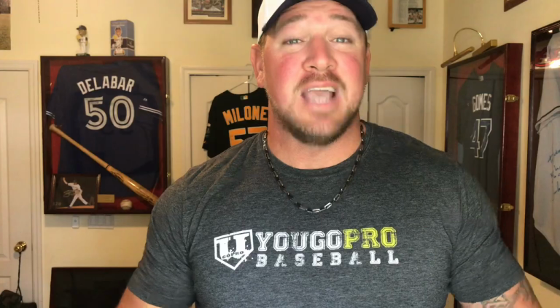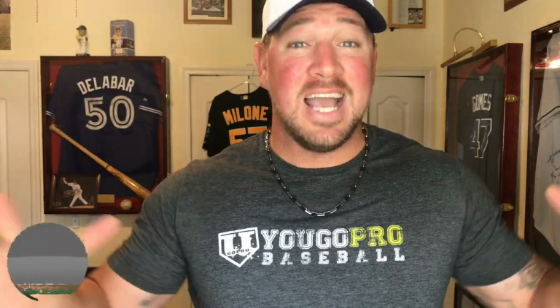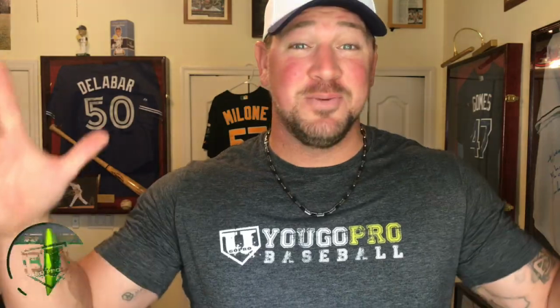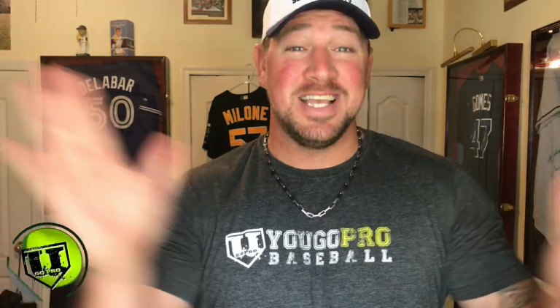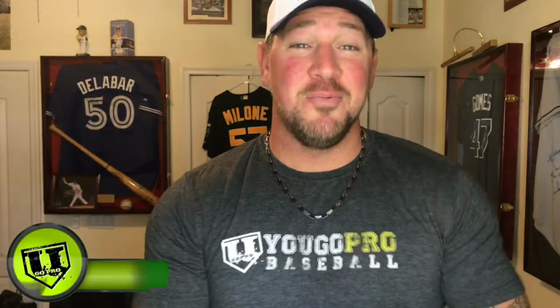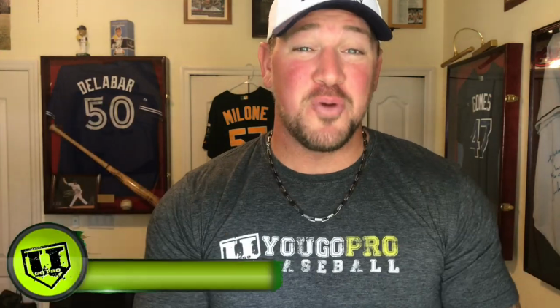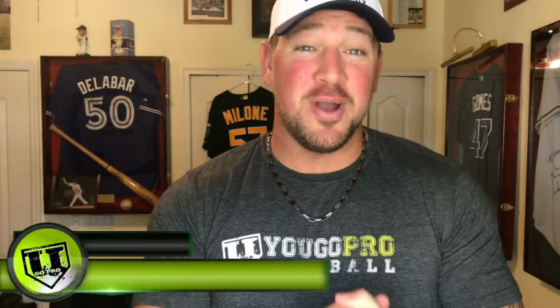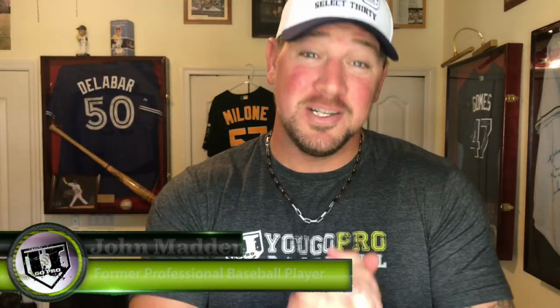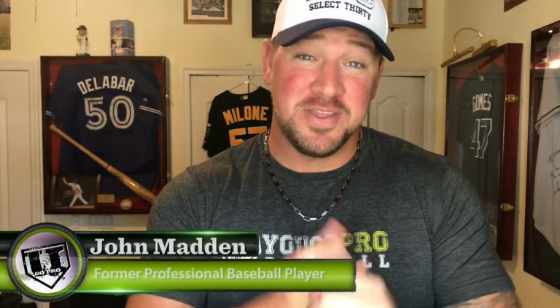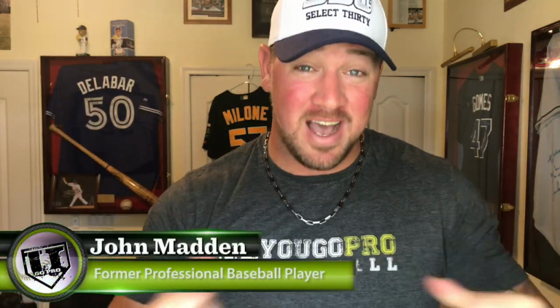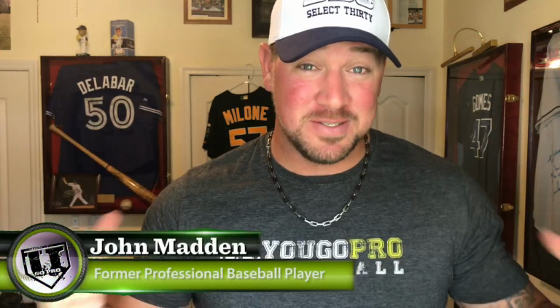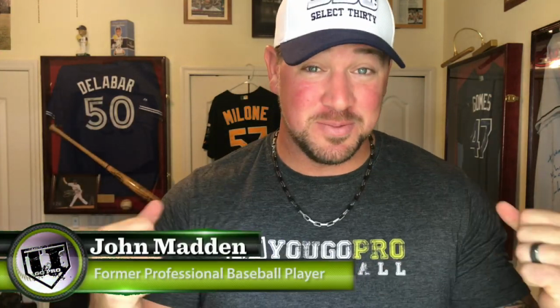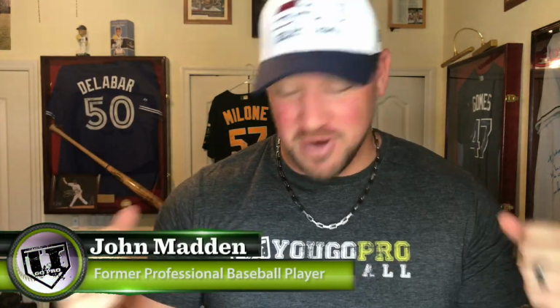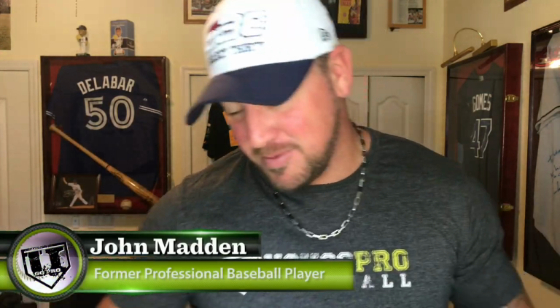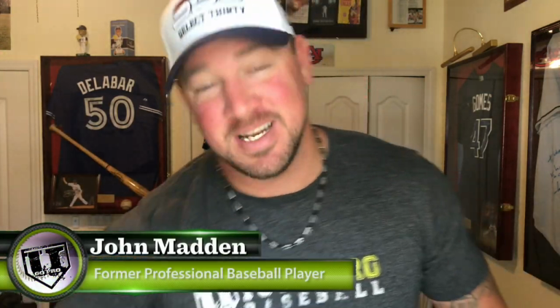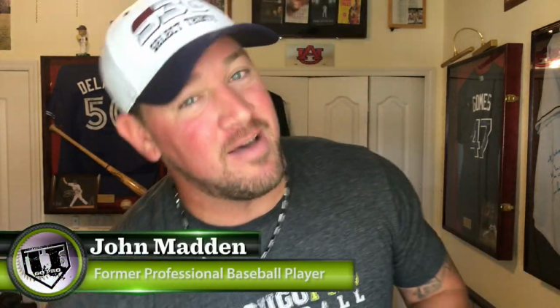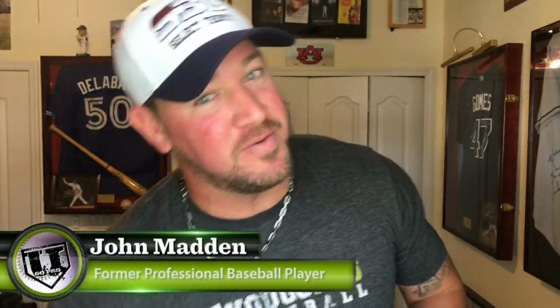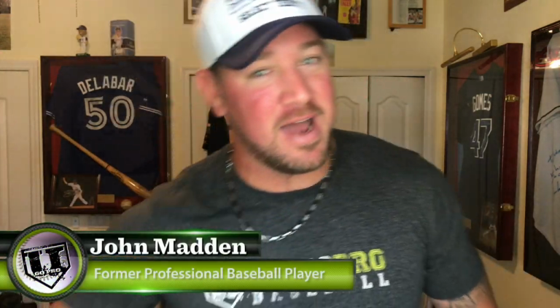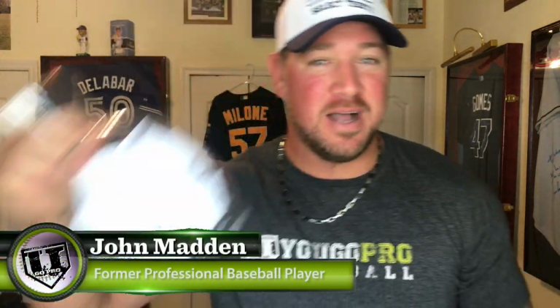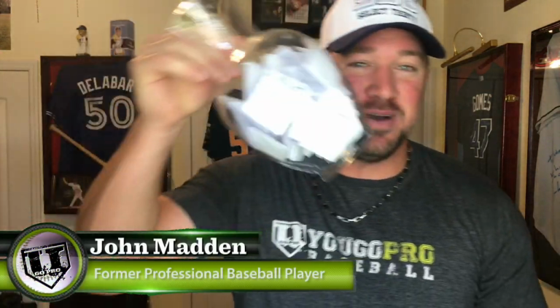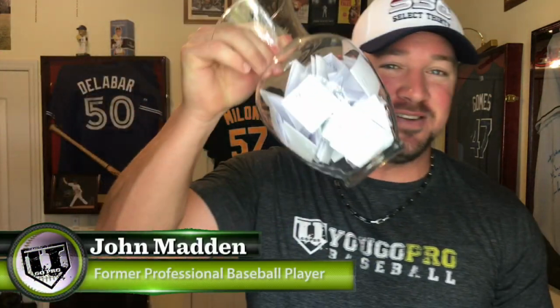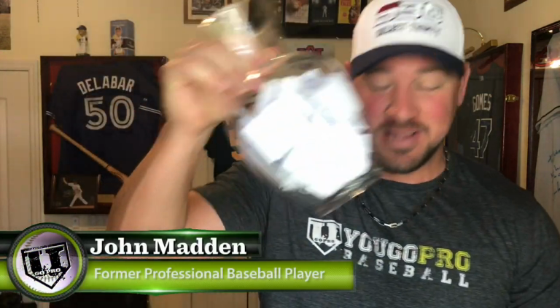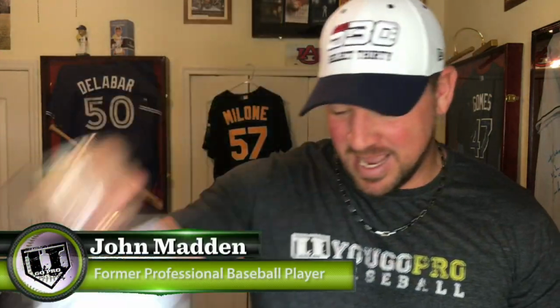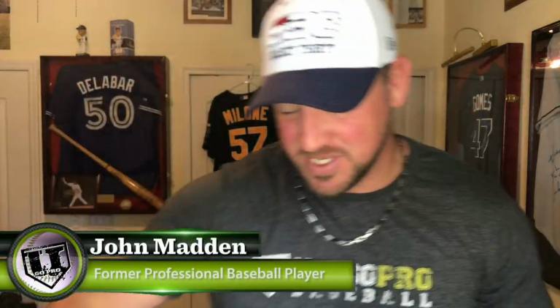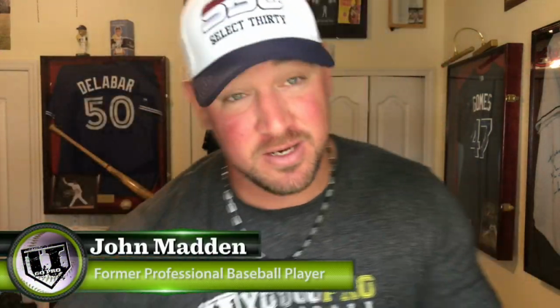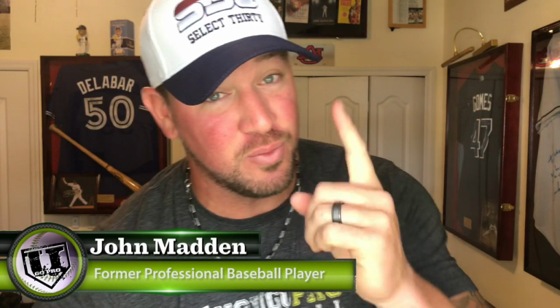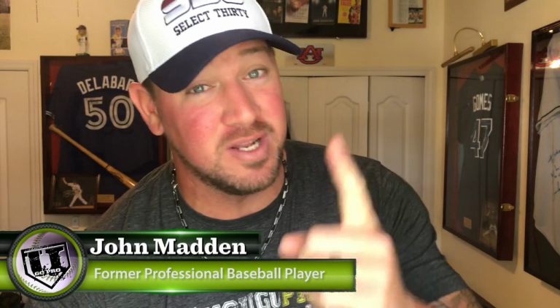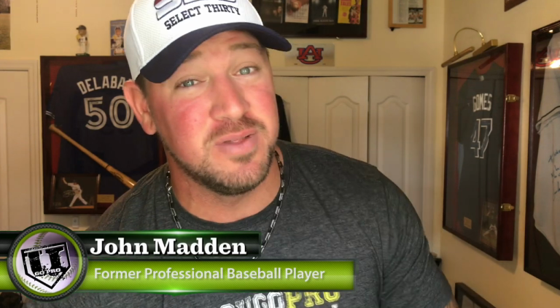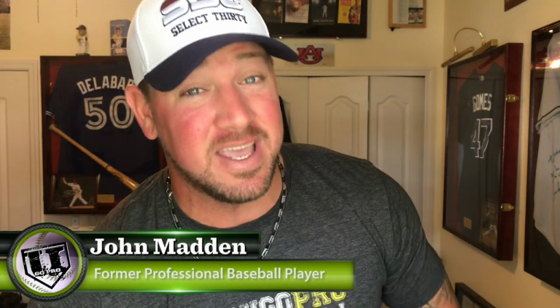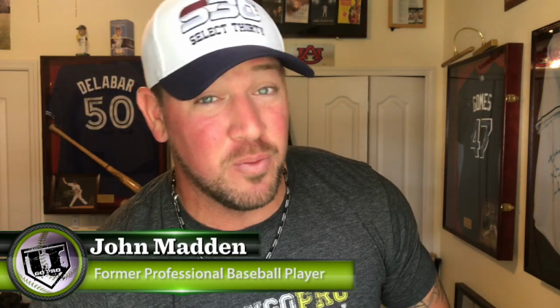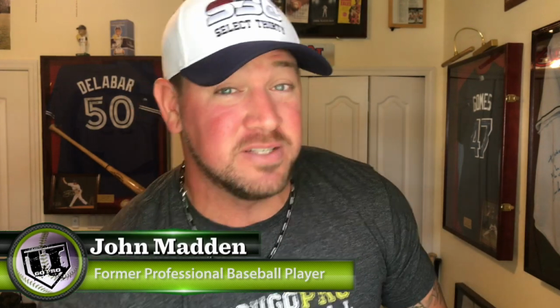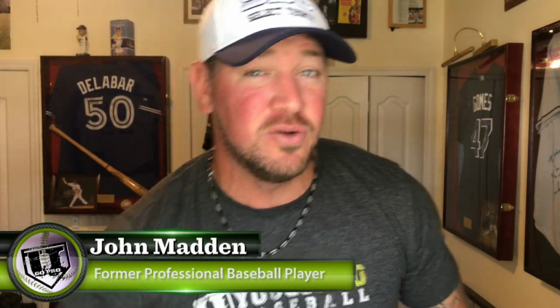Guys, we did it. We broke 100,000 subscribers, and I haven't forgot about you. I still got the names in here, so we're going to do that giveaway soon.